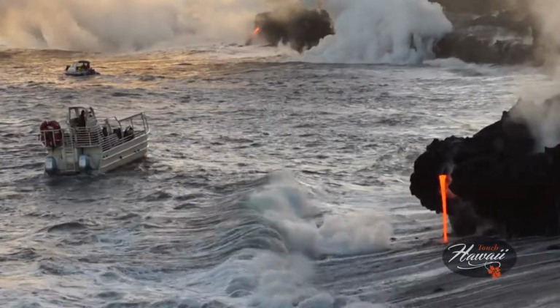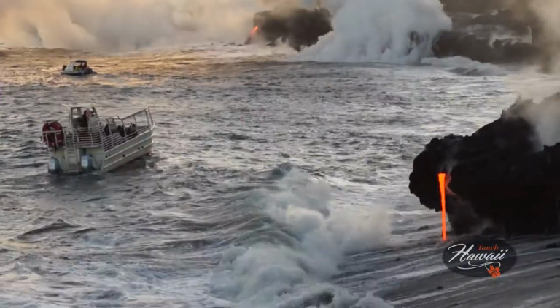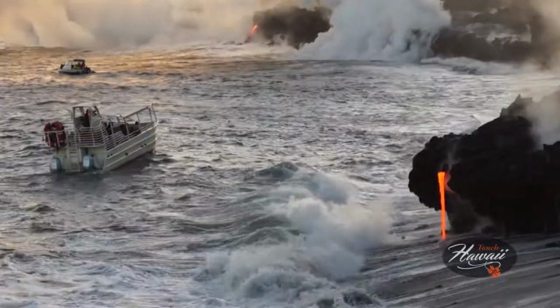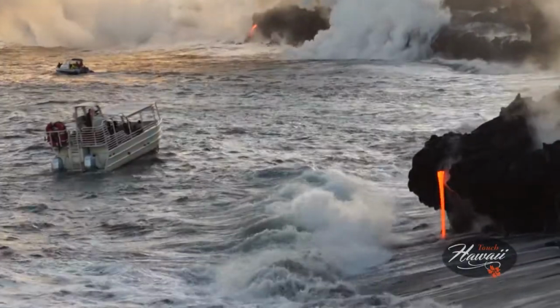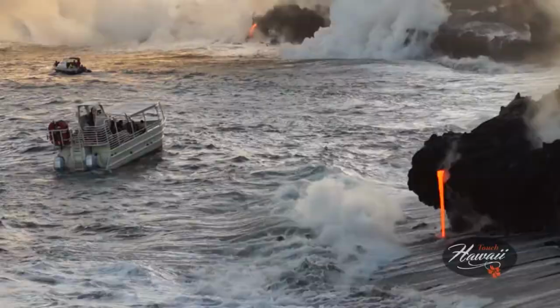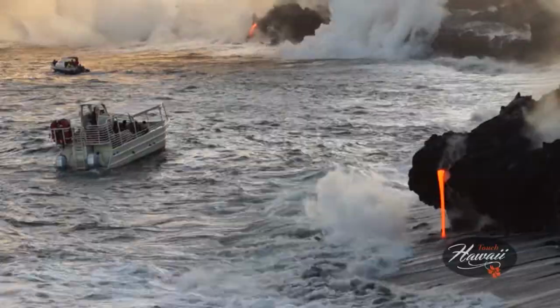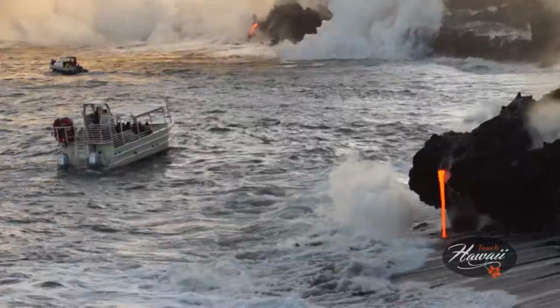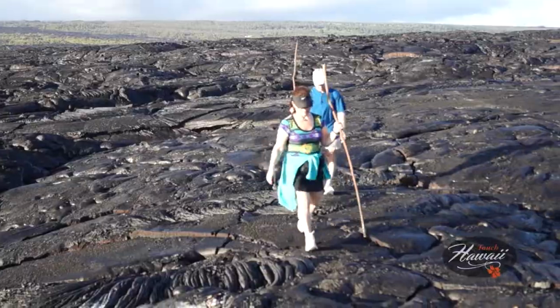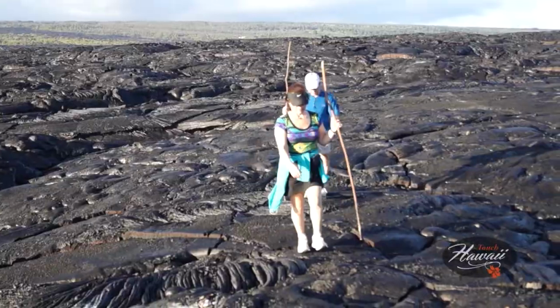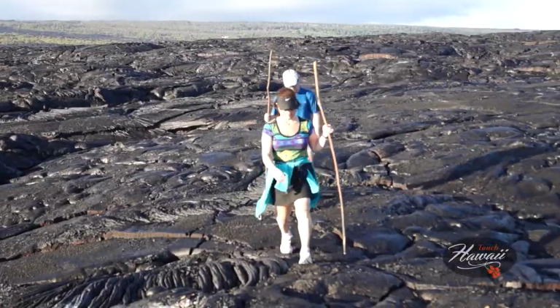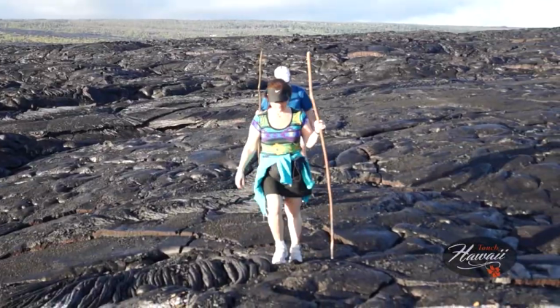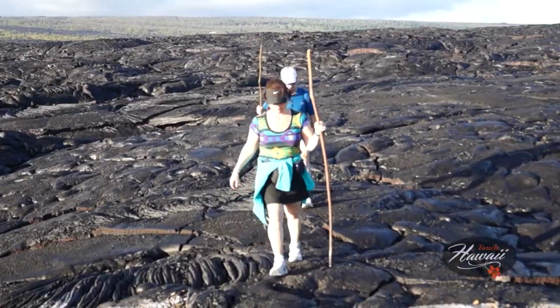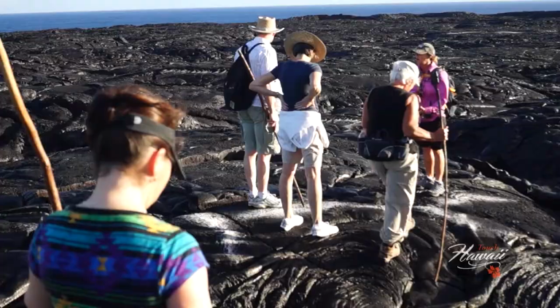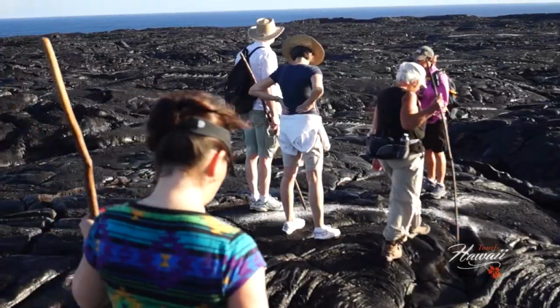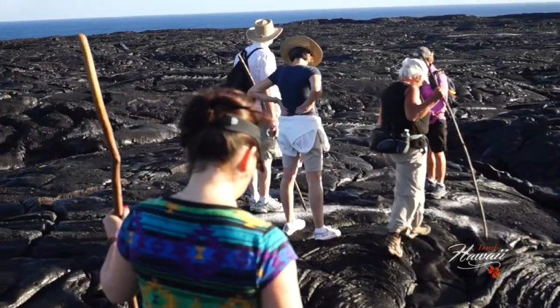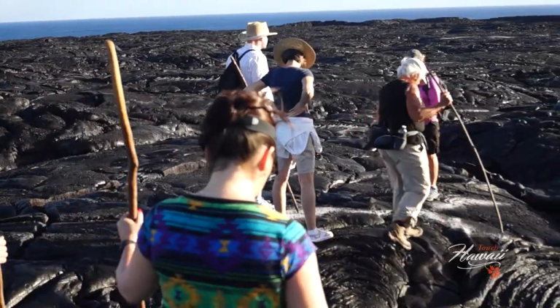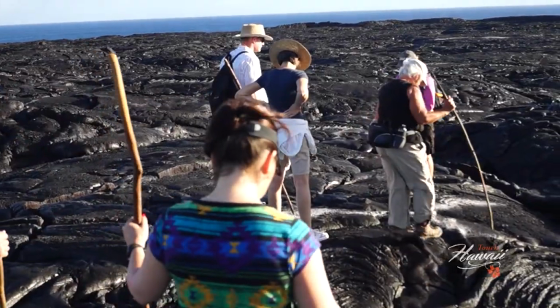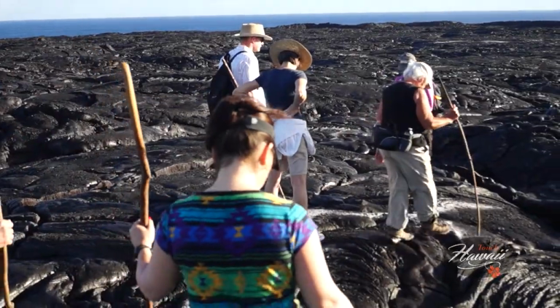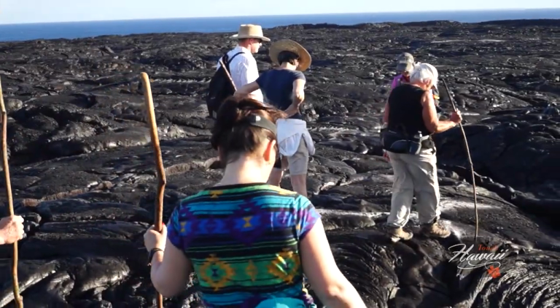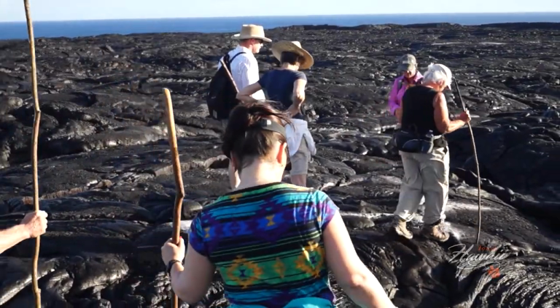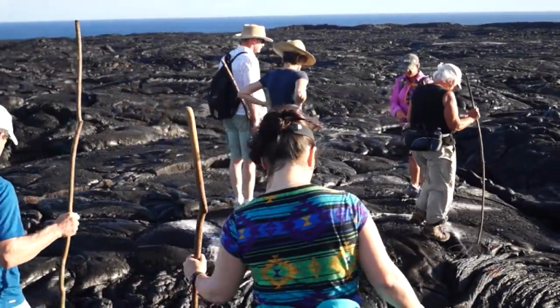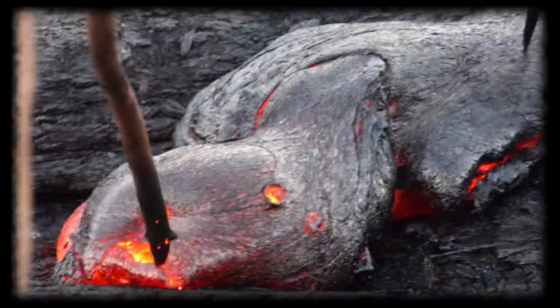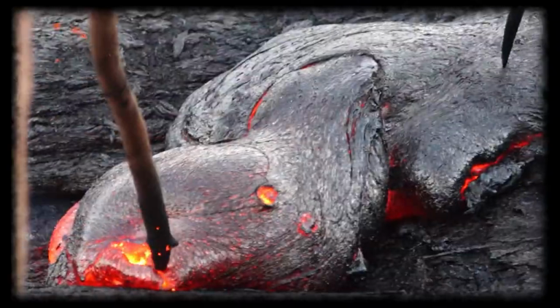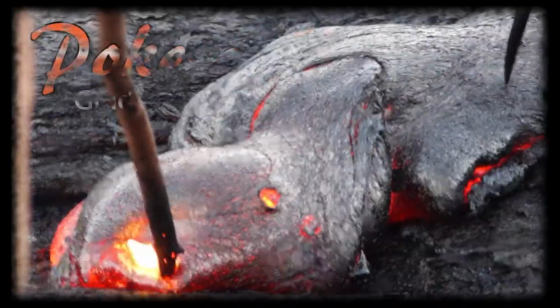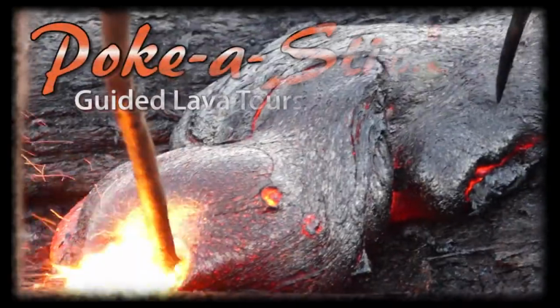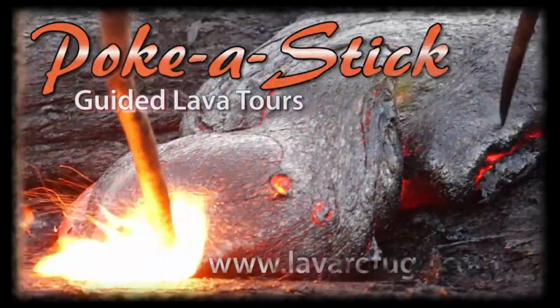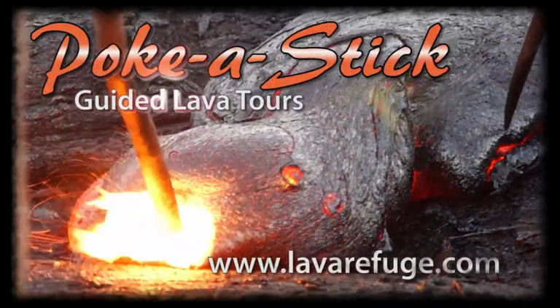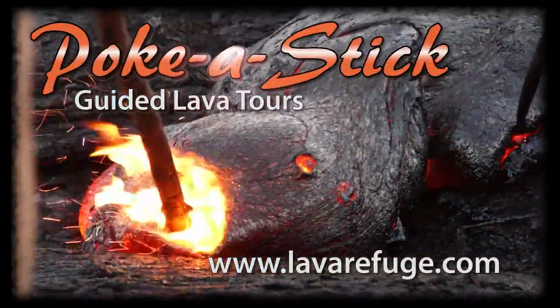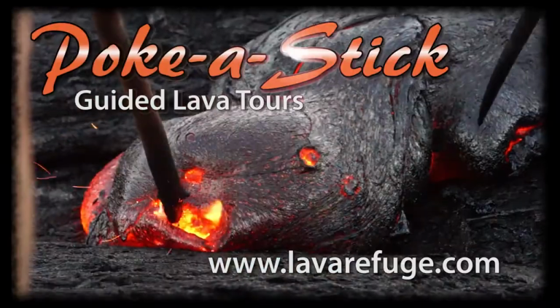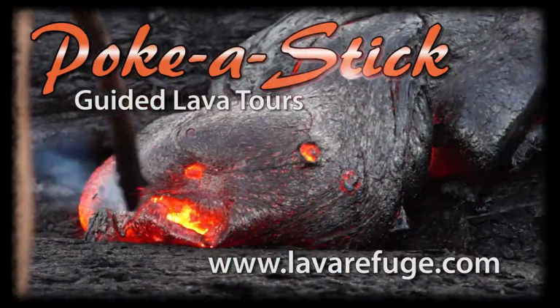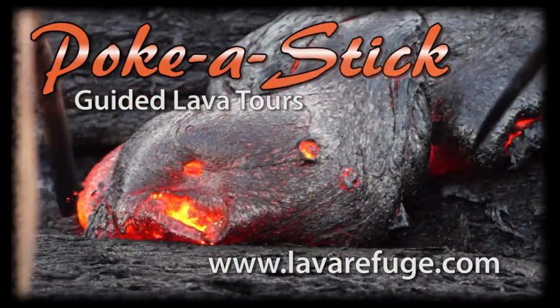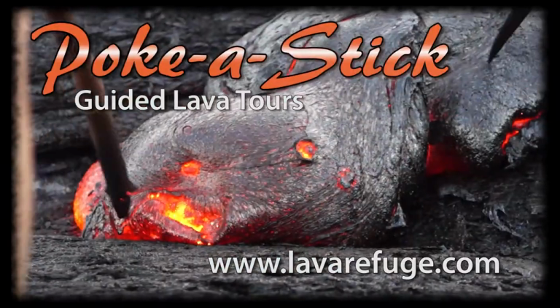But if you'd like to look the lava square in the eye and give it a poke with a sharp stick, check out Poke-A-Stick Lava Tours.